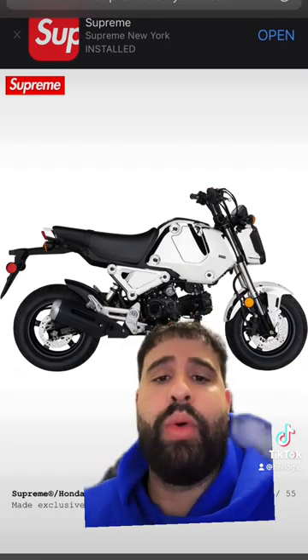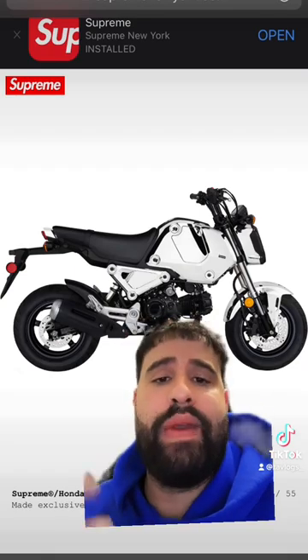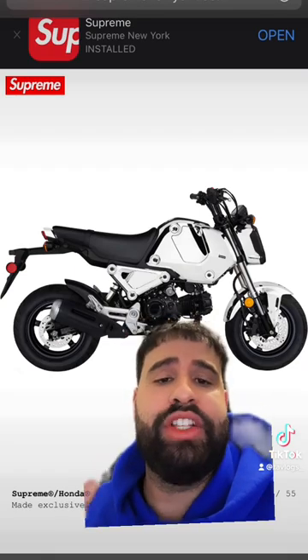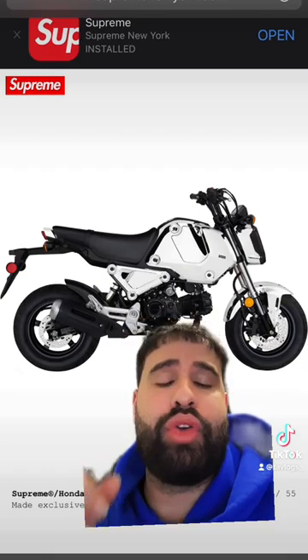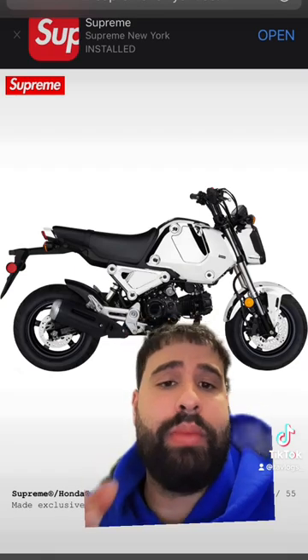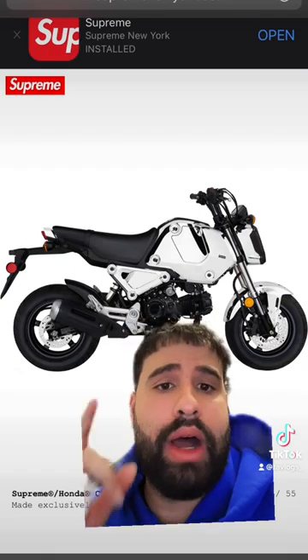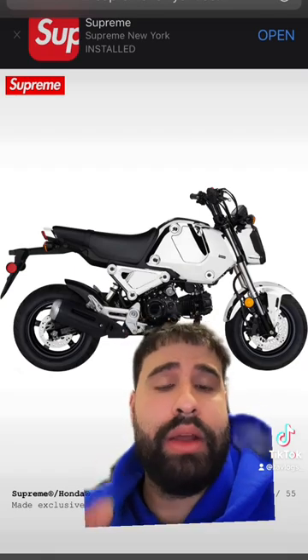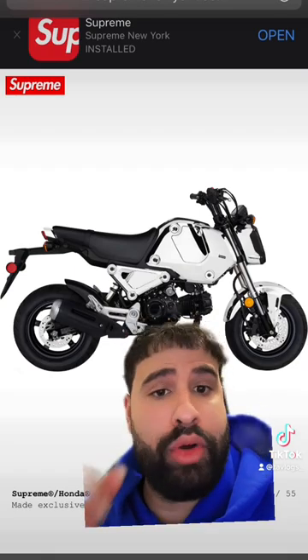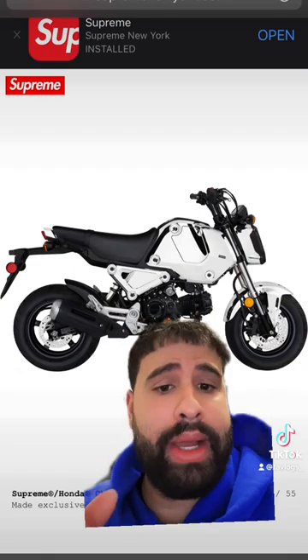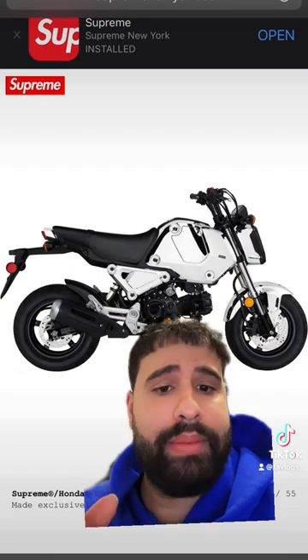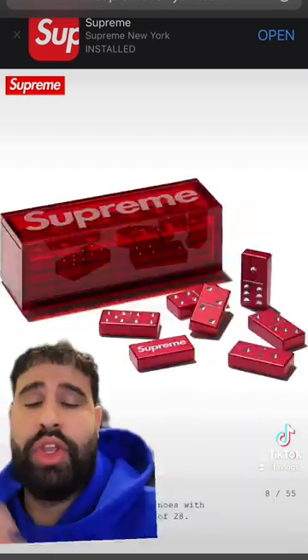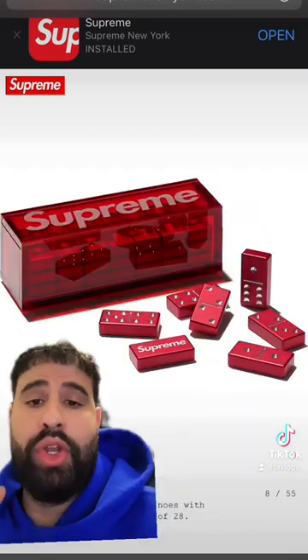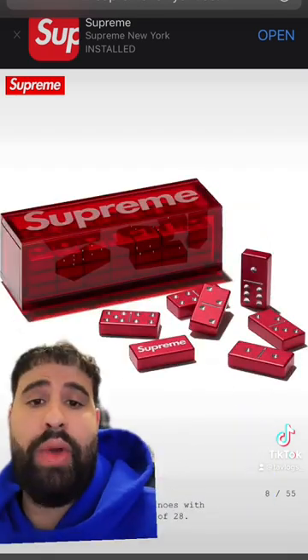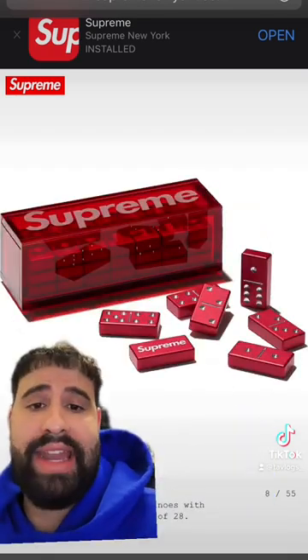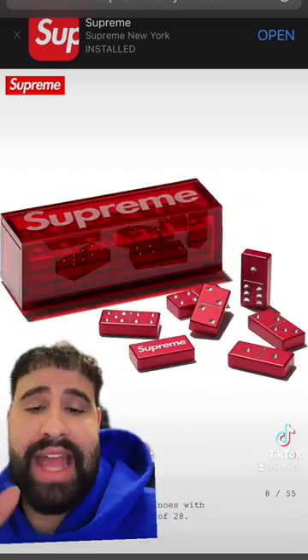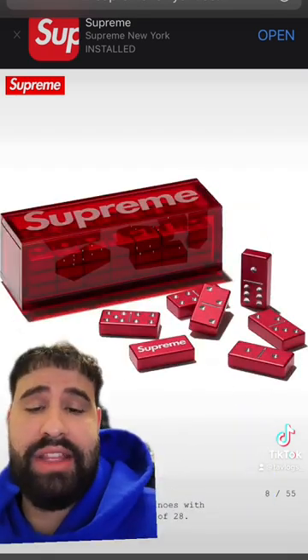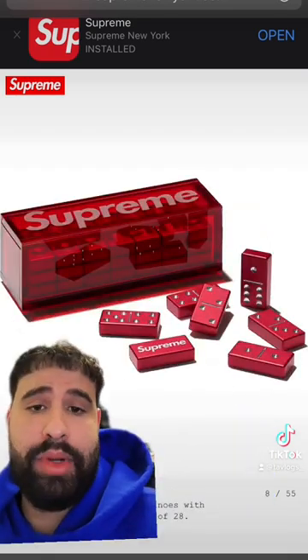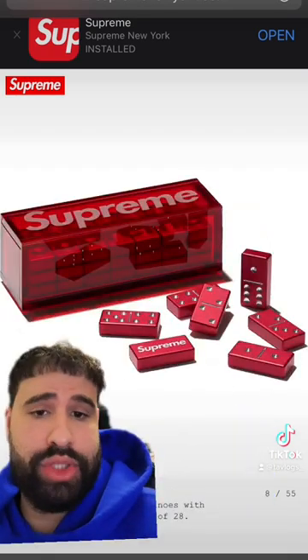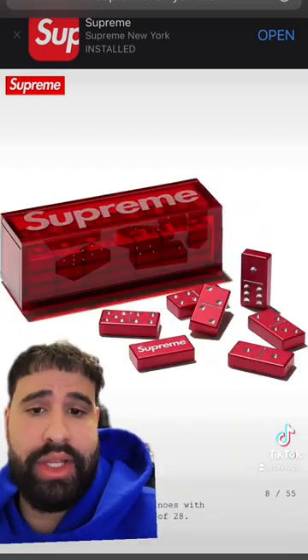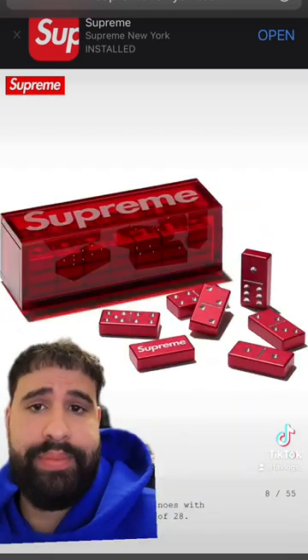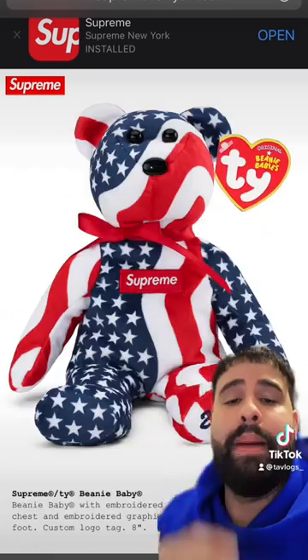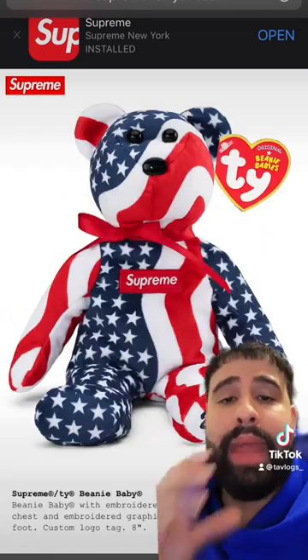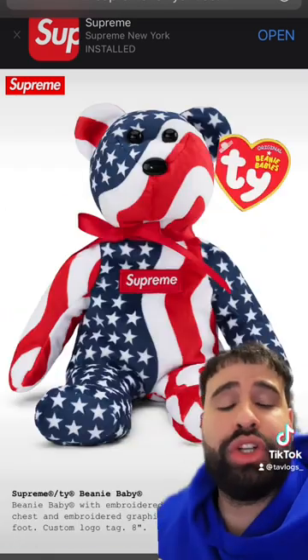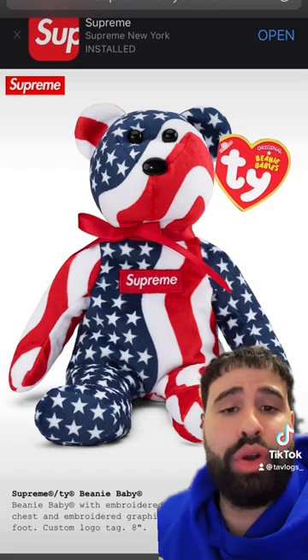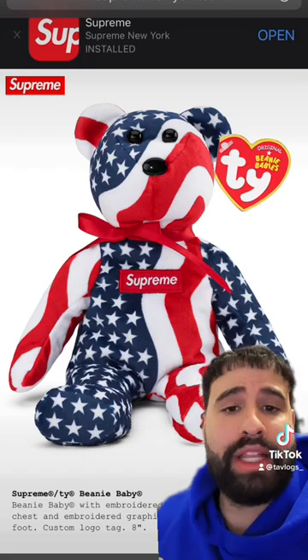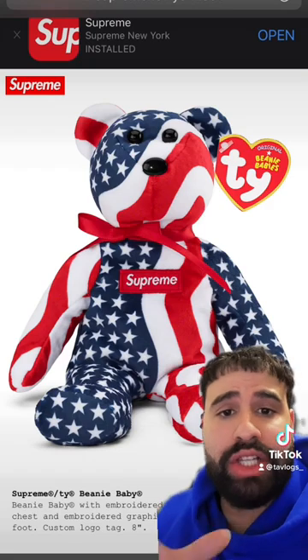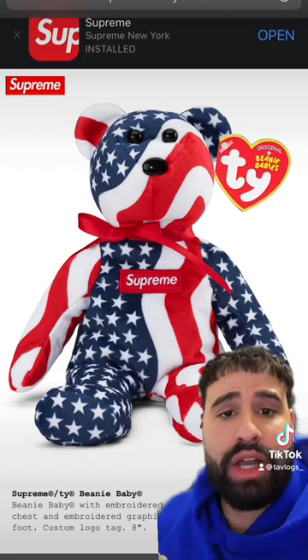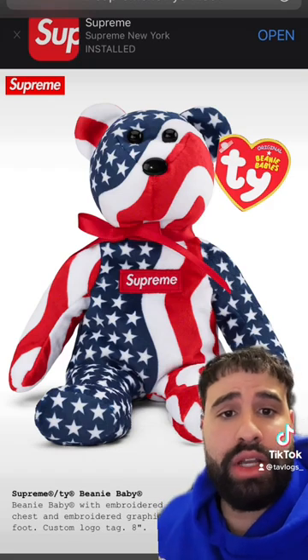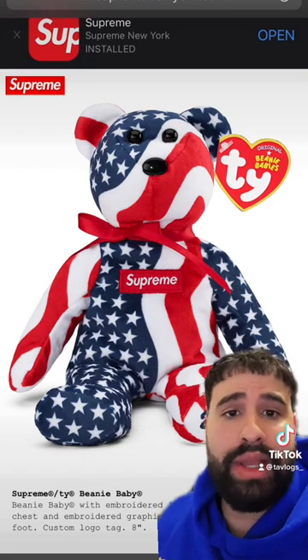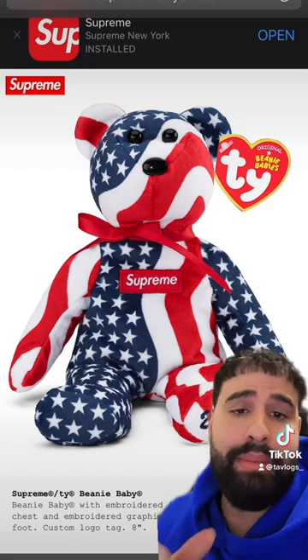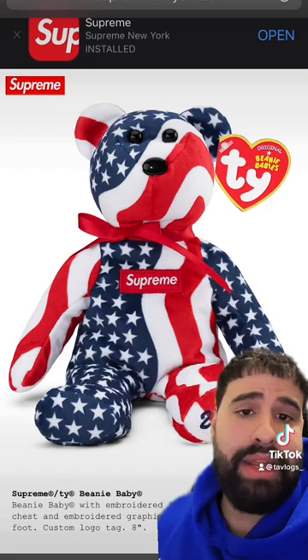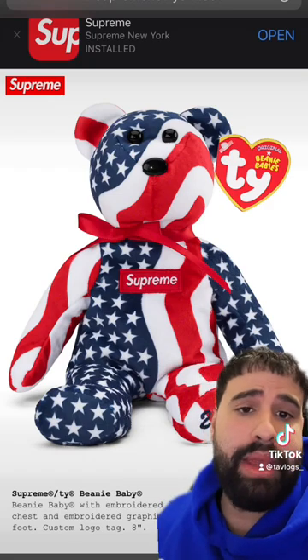We have this chrome Honda motorbike — I had to add the dominoes on there. A major throwback to my childhood, we got a Beanie Baby.